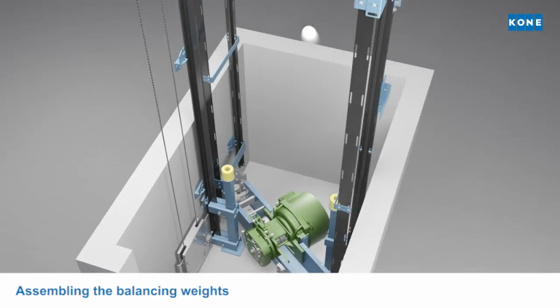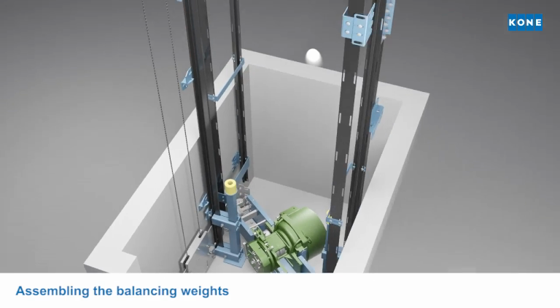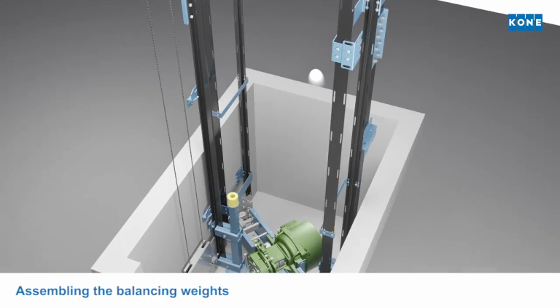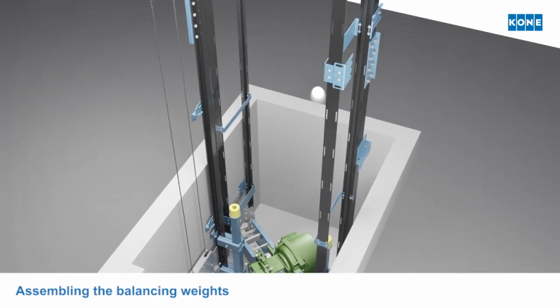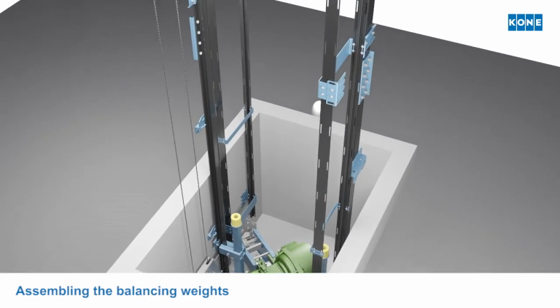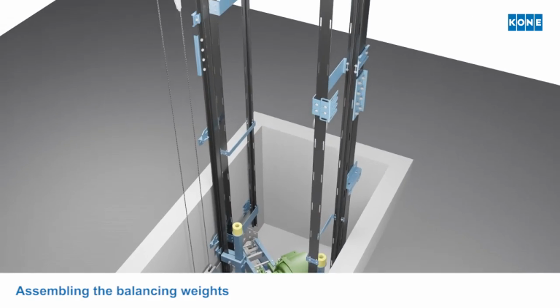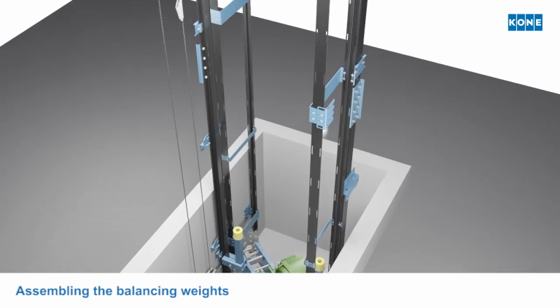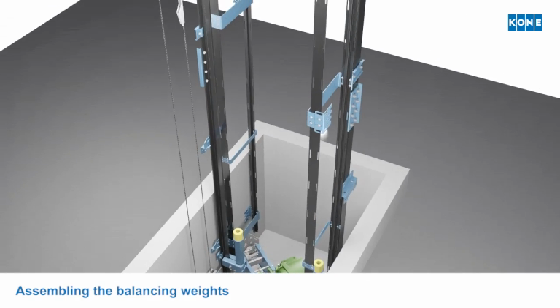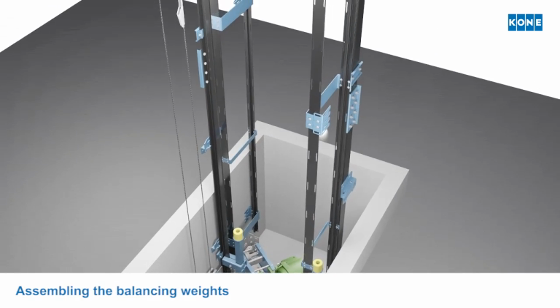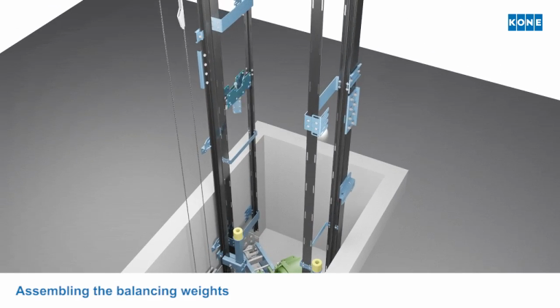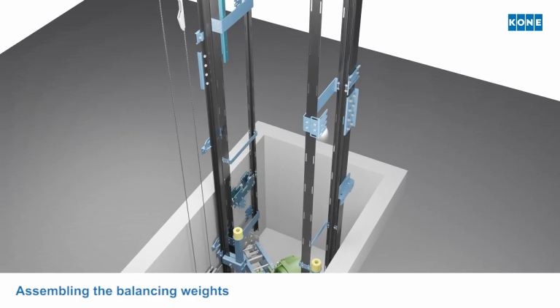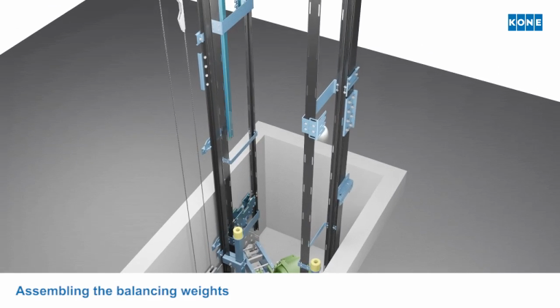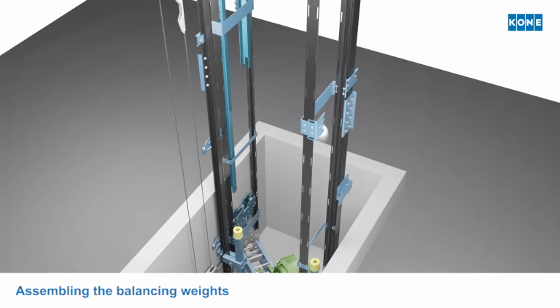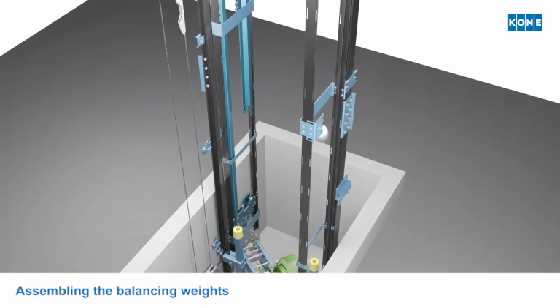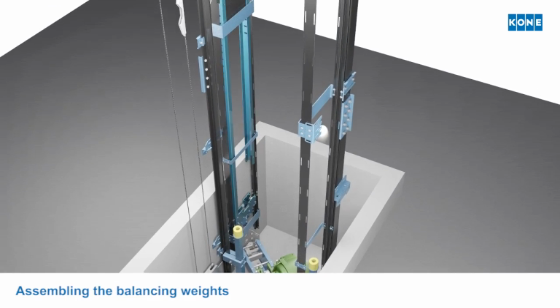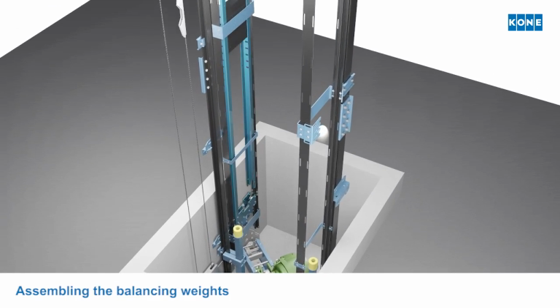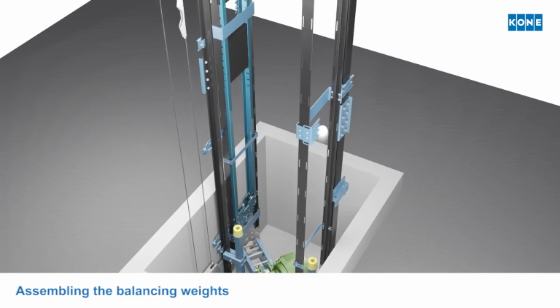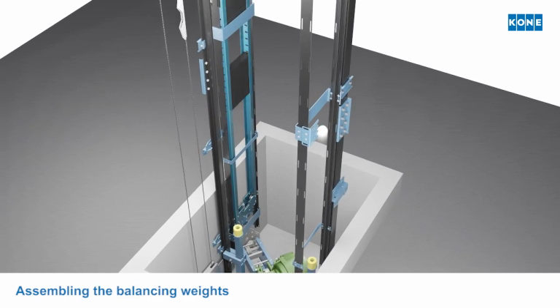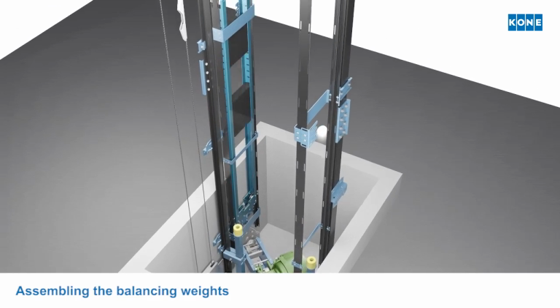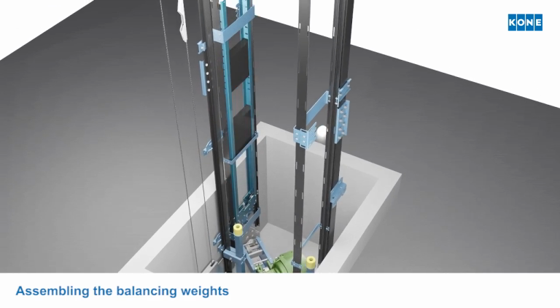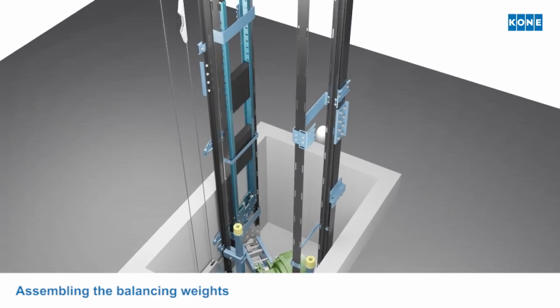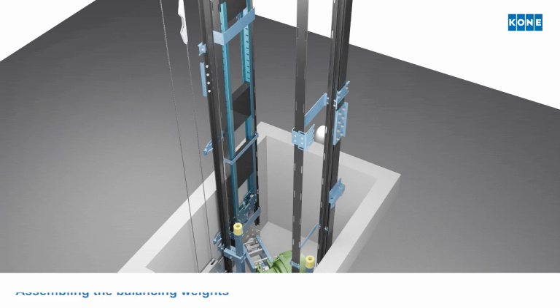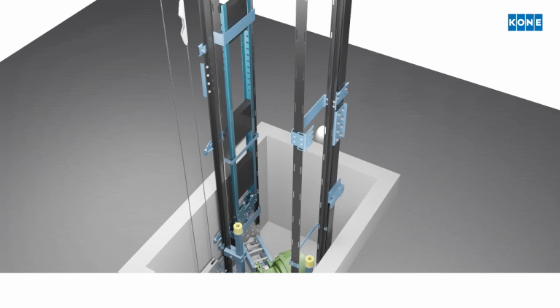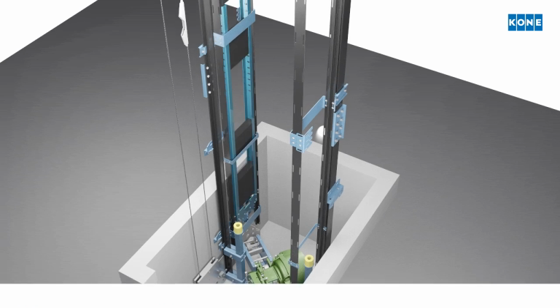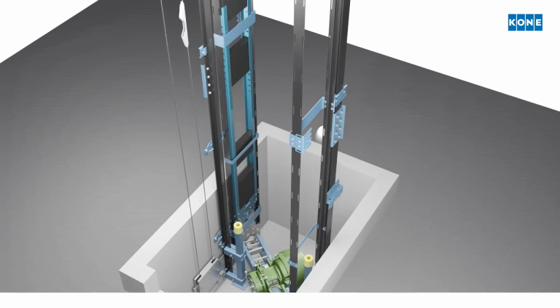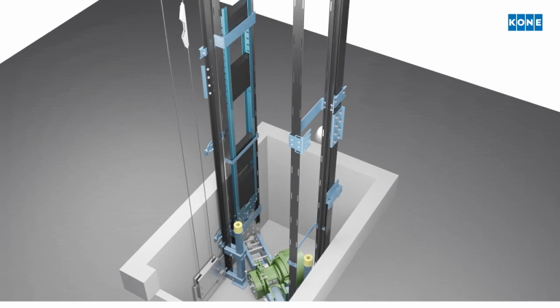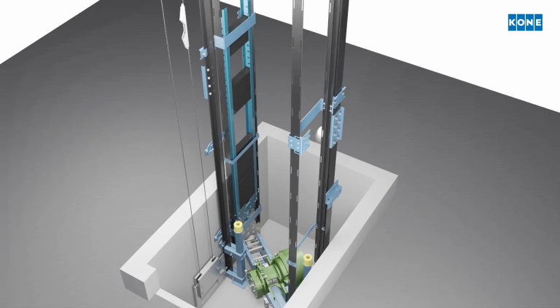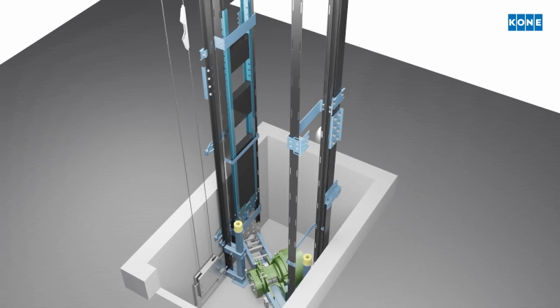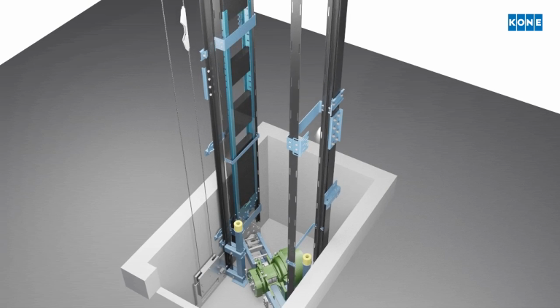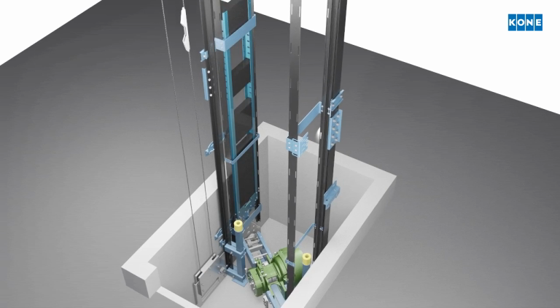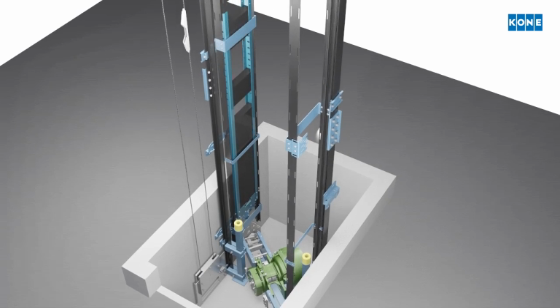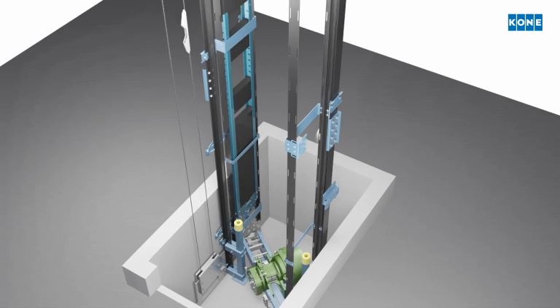At this stage, the two balancing weights are also assembled at the bottom of the shaft.